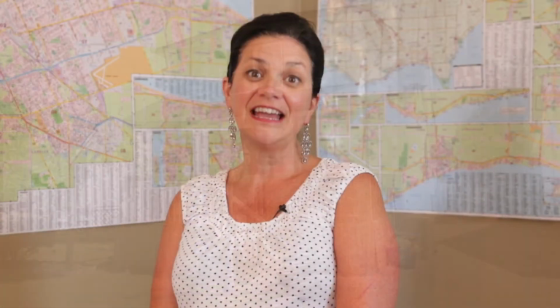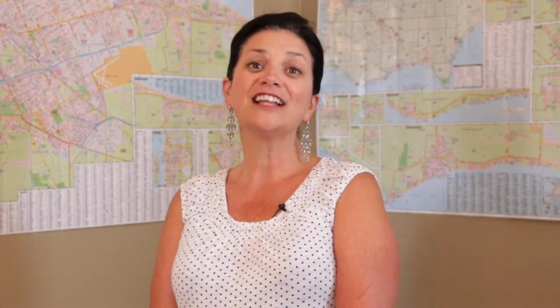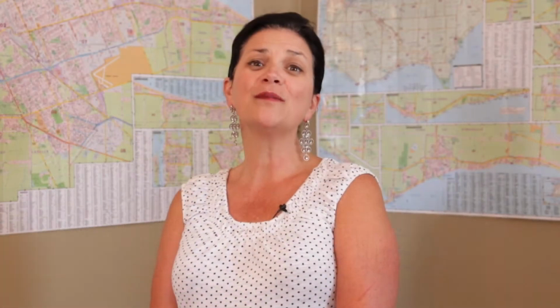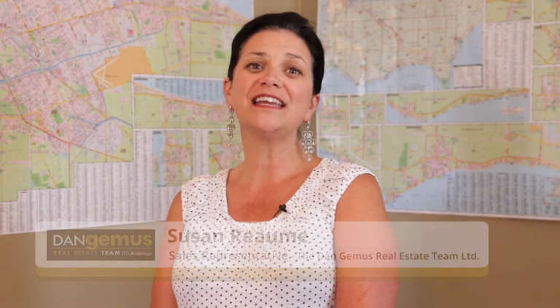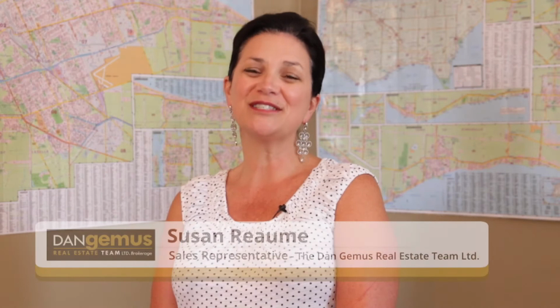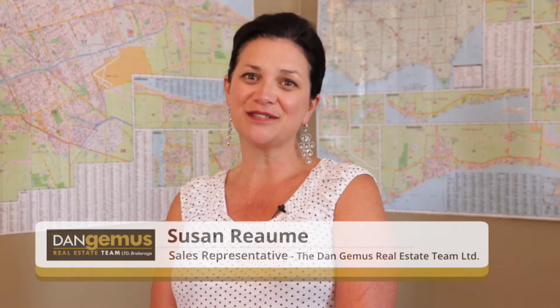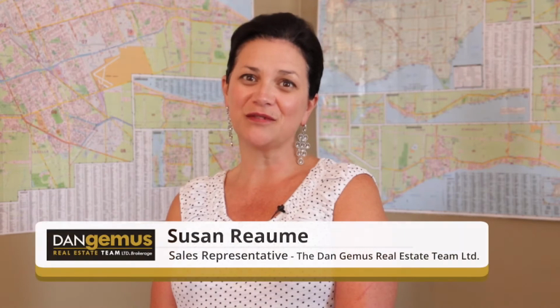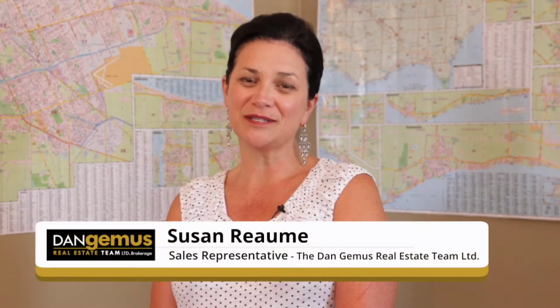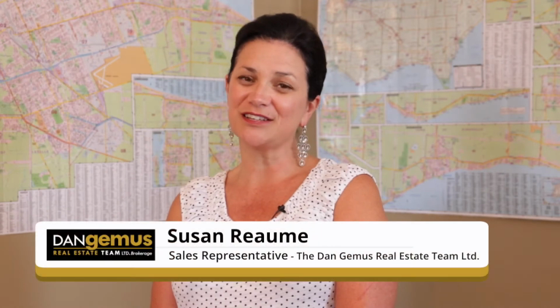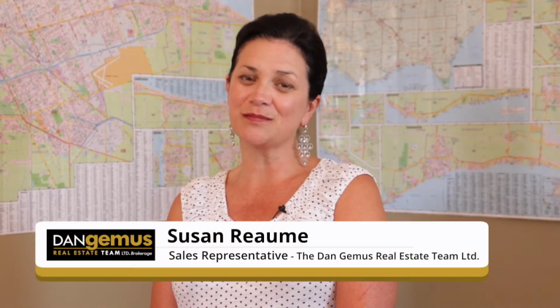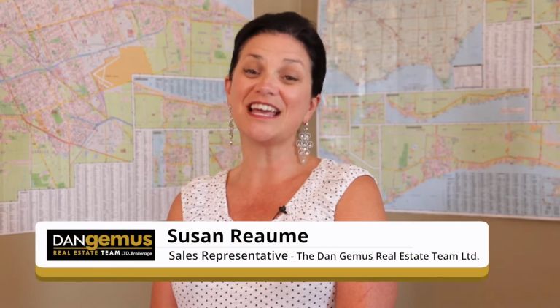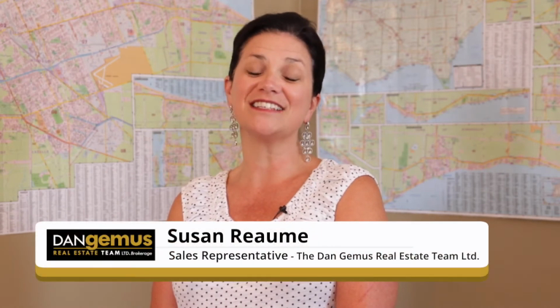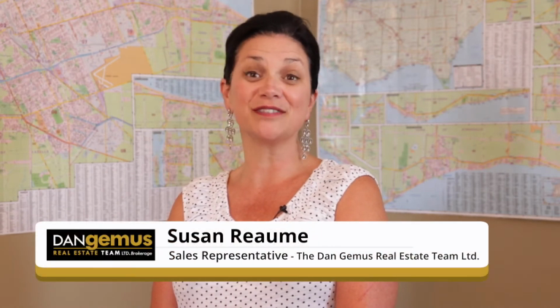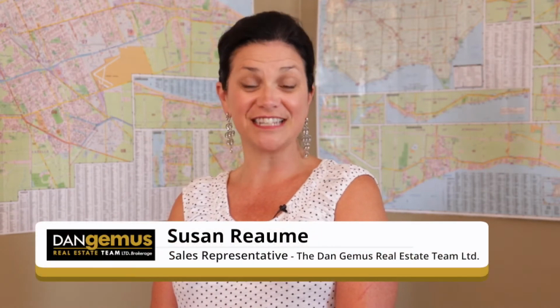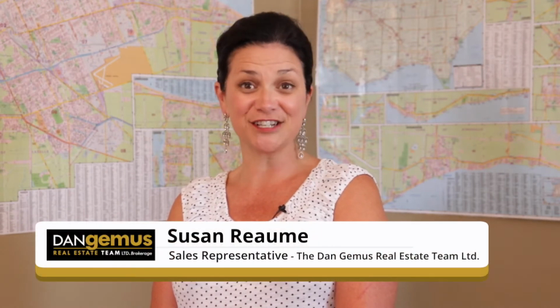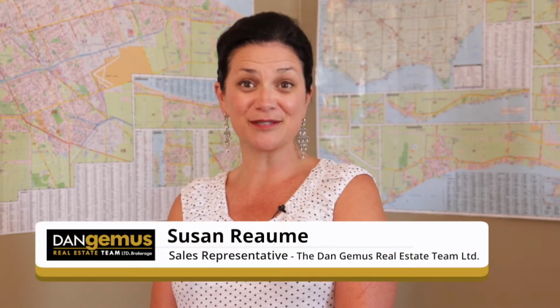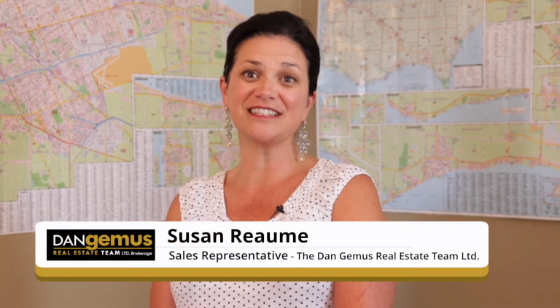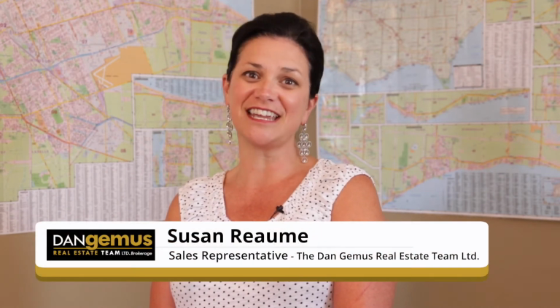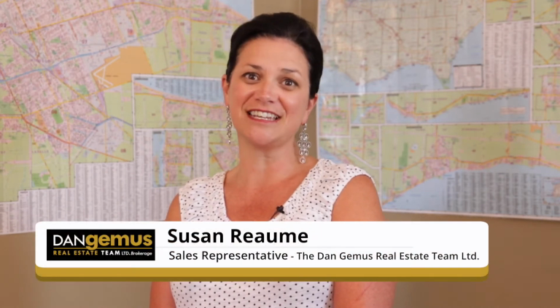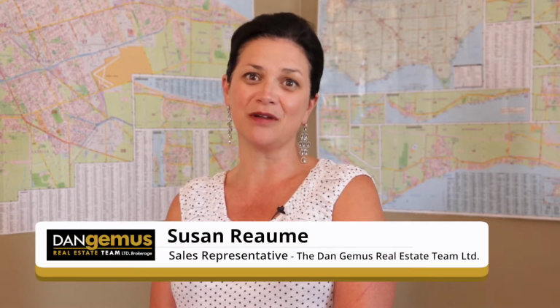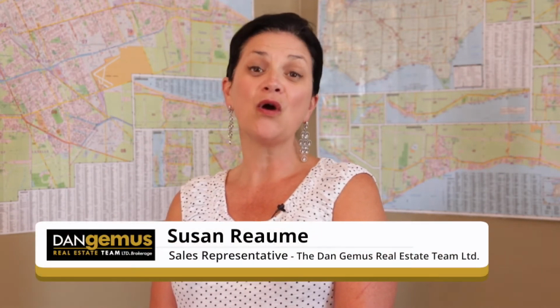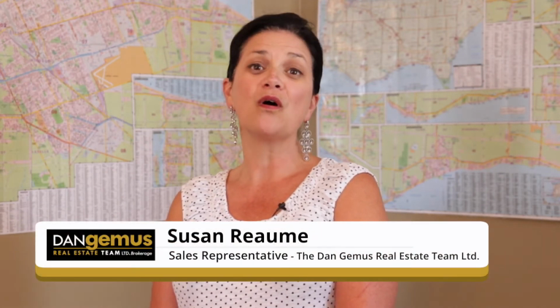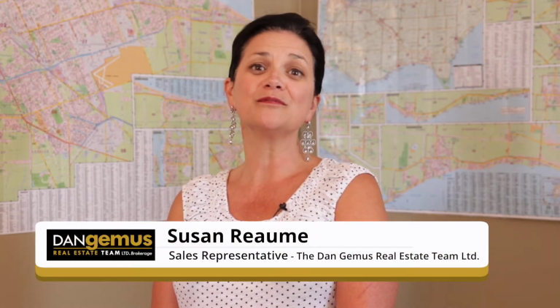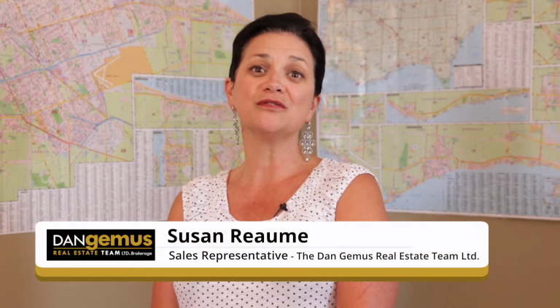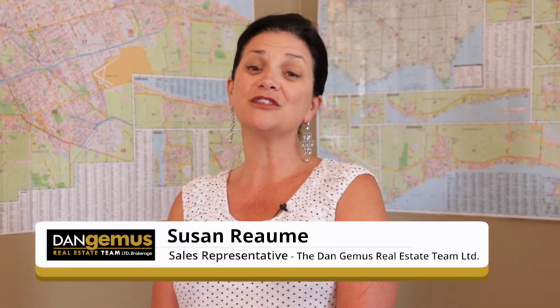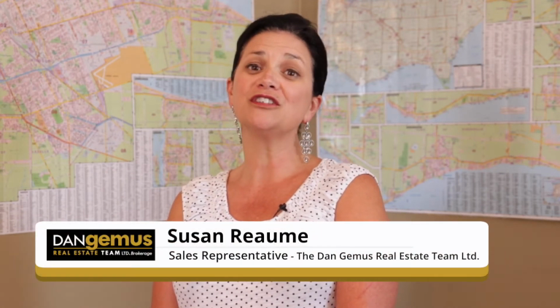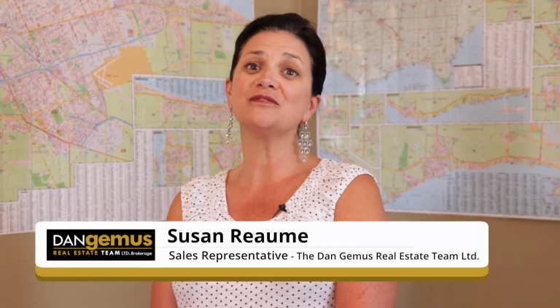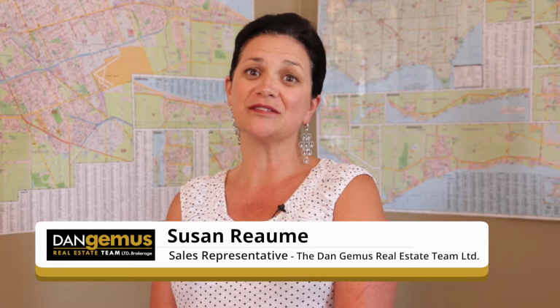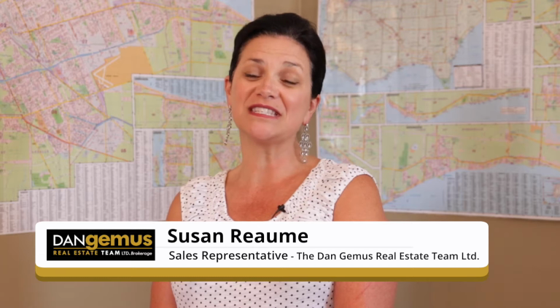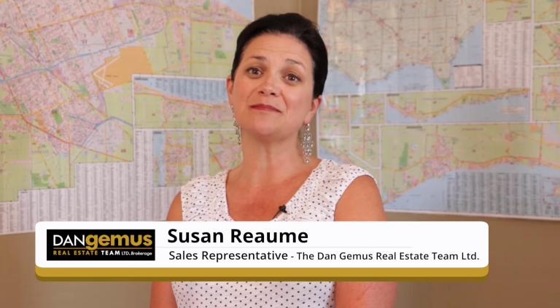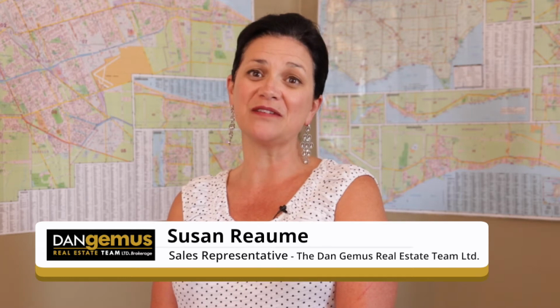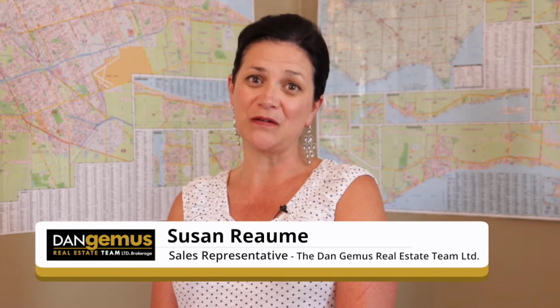Hello, my name is Susan Ream, Sales Representative with the Dangemas Real Estate Team. Welcome to 3206 Bing Road.